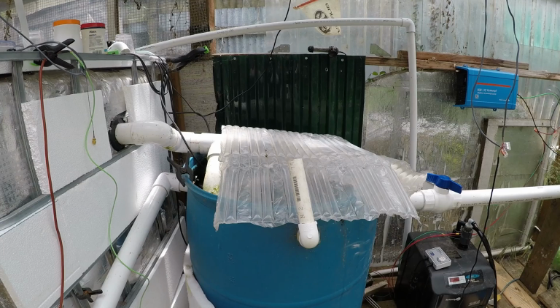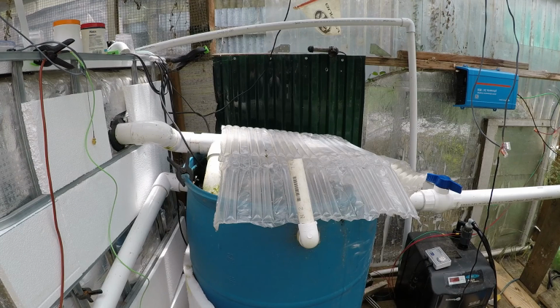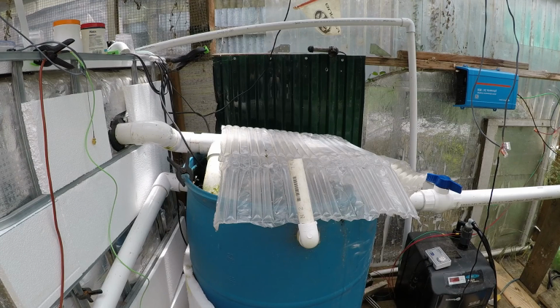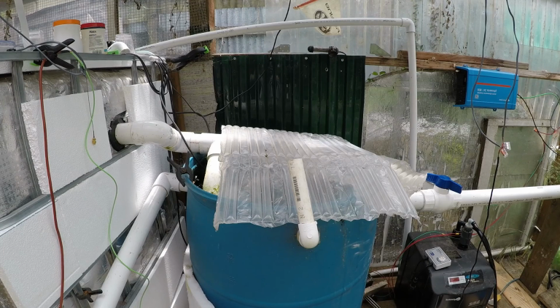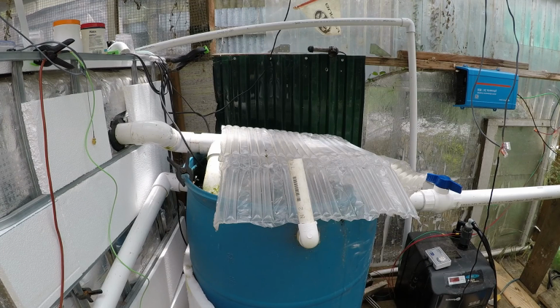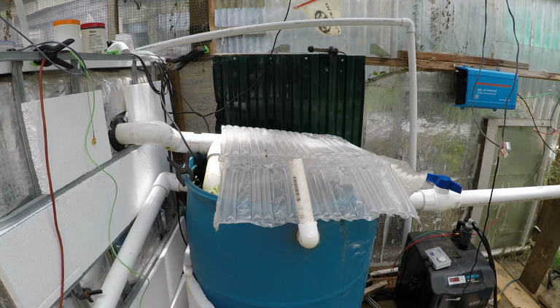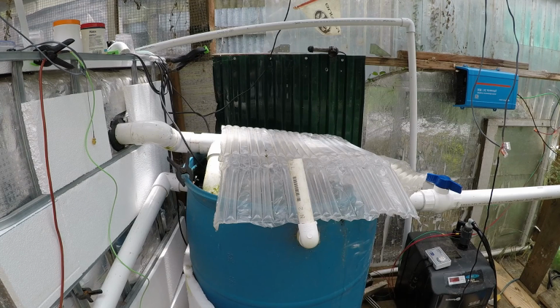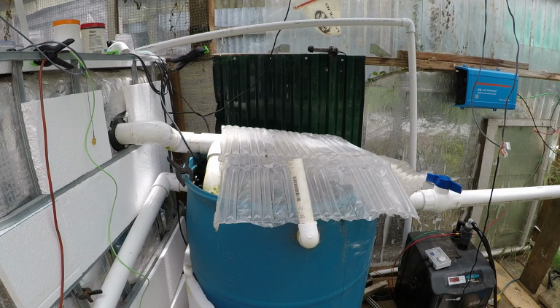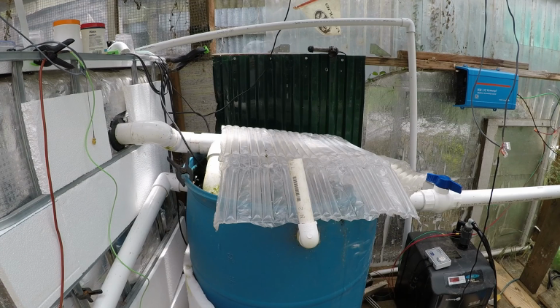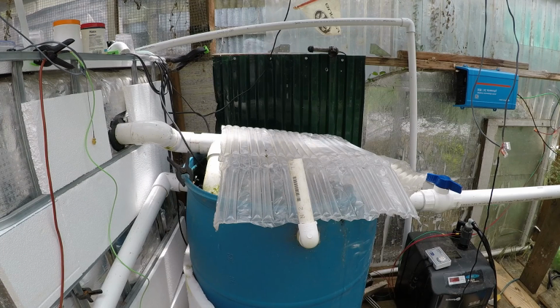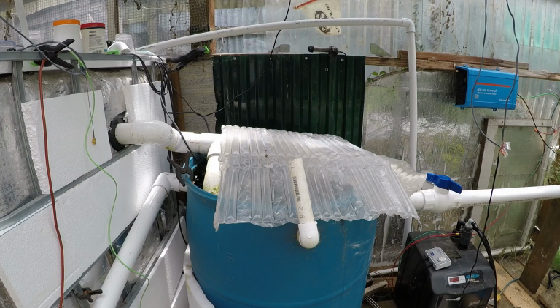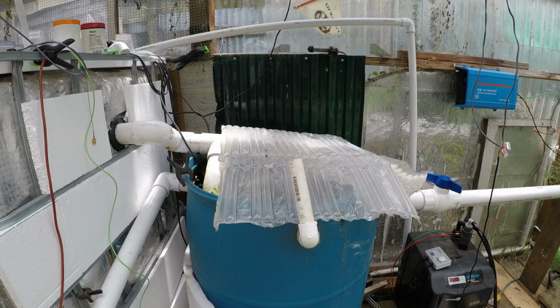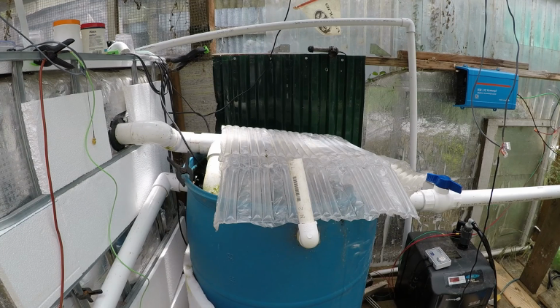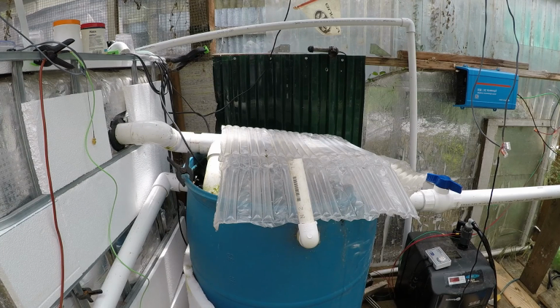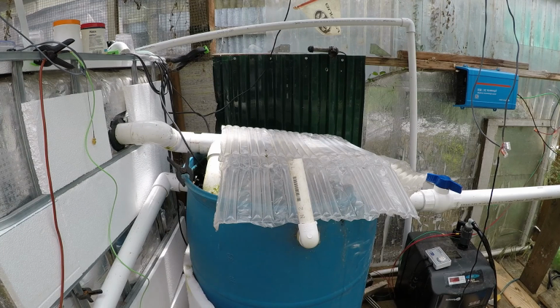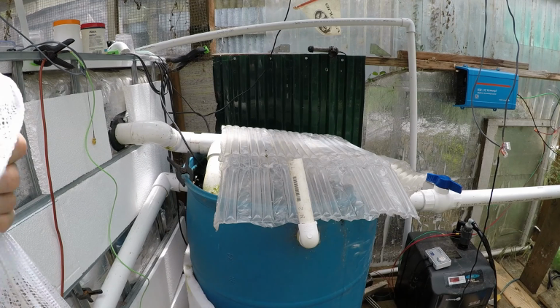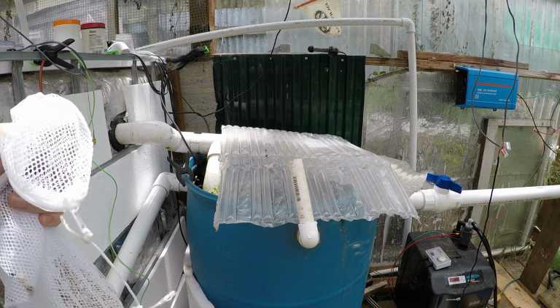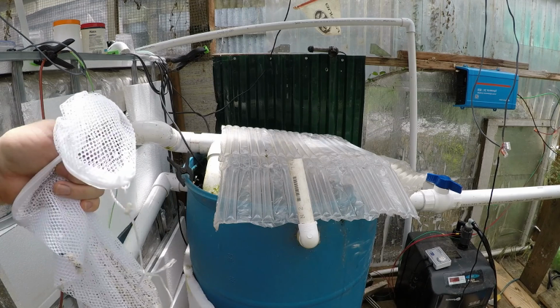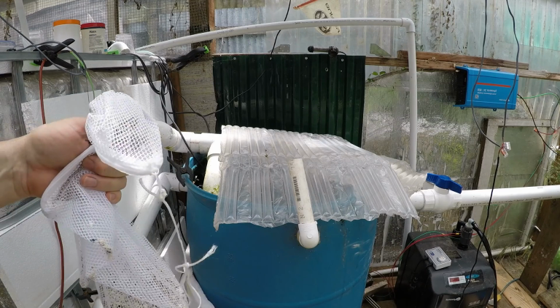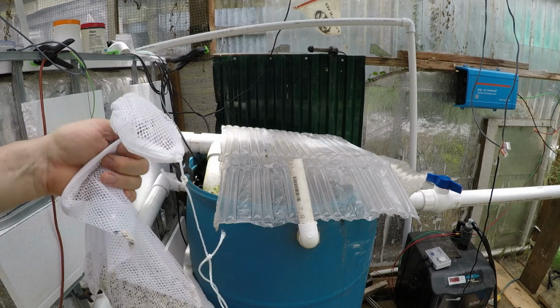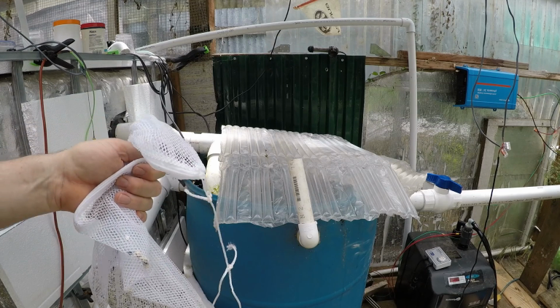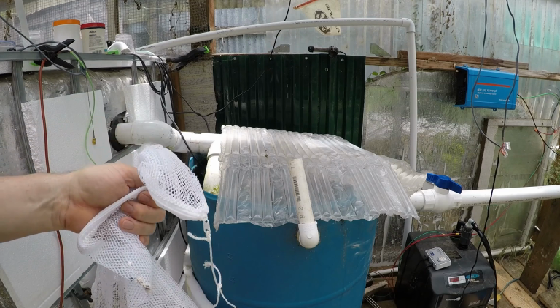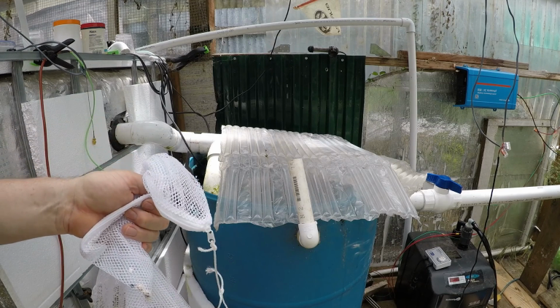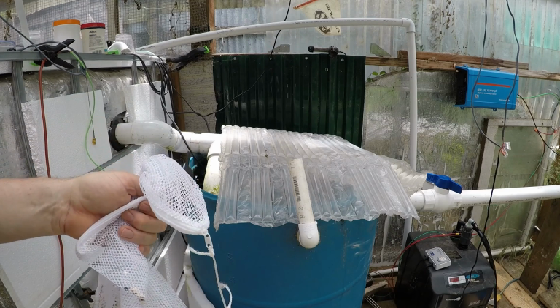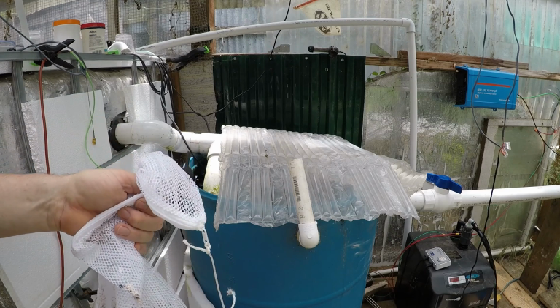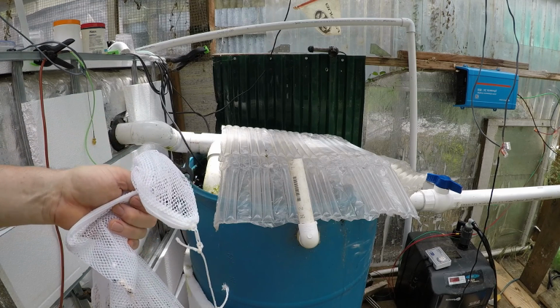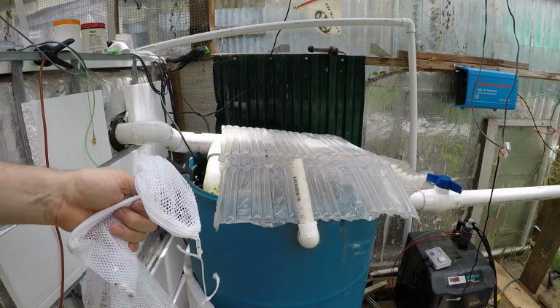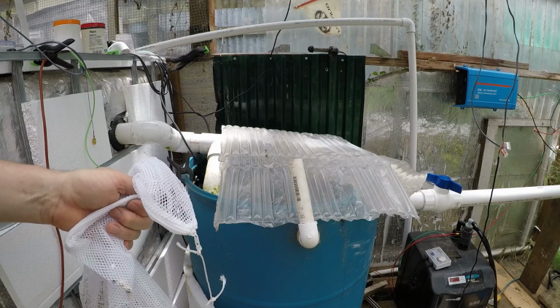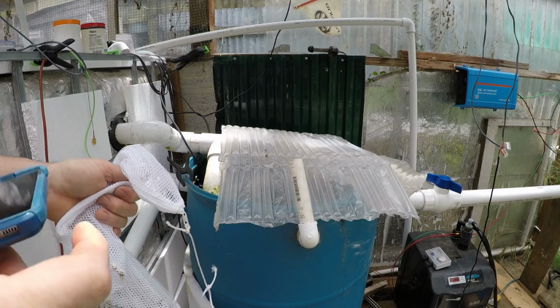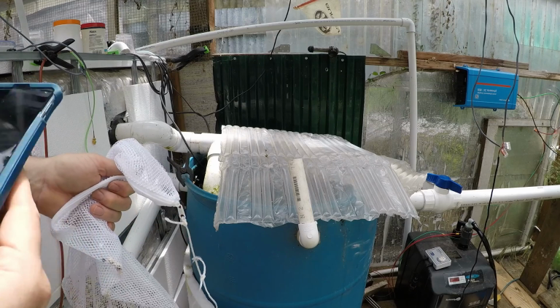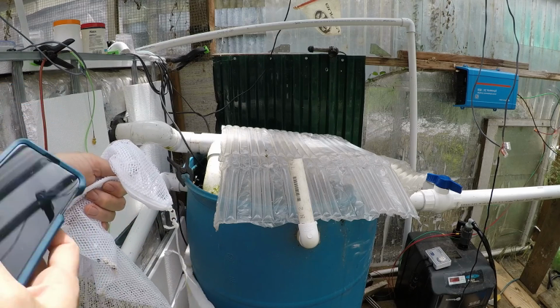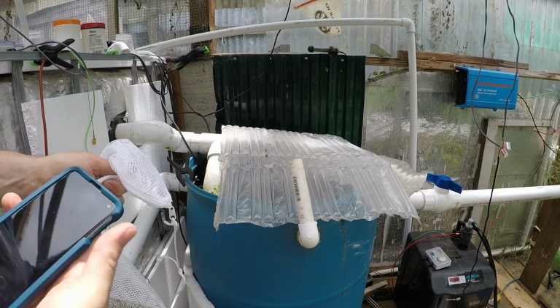Alright, today is Saturday, July 2nd. This is going to be day one of our increasing our pH experiment.